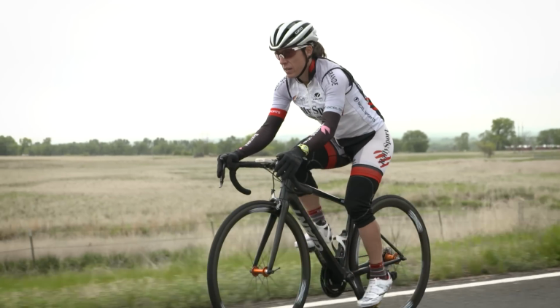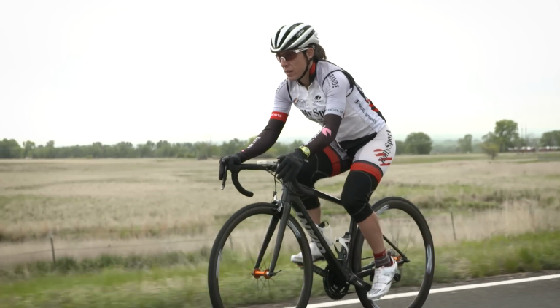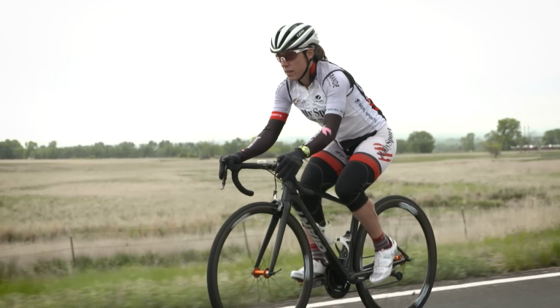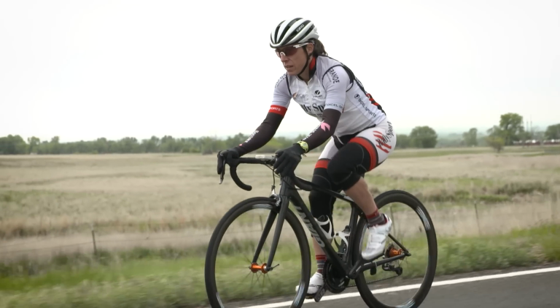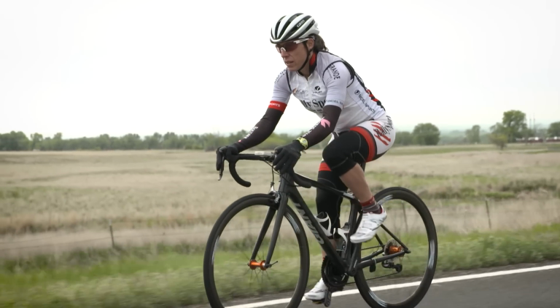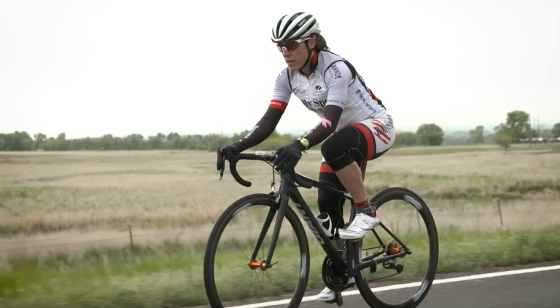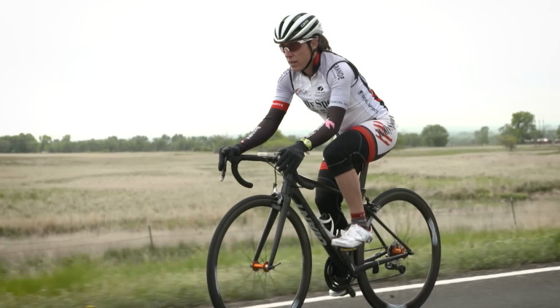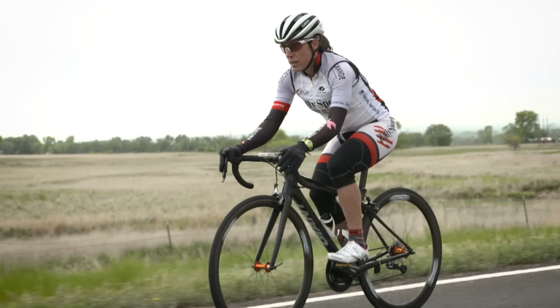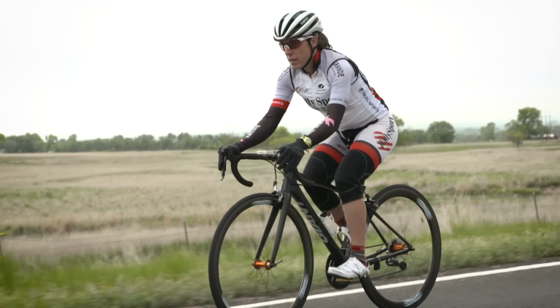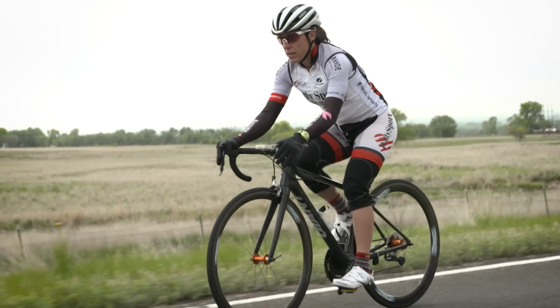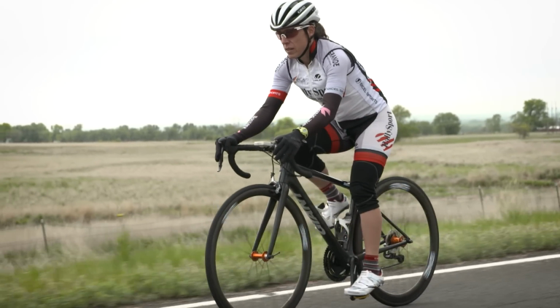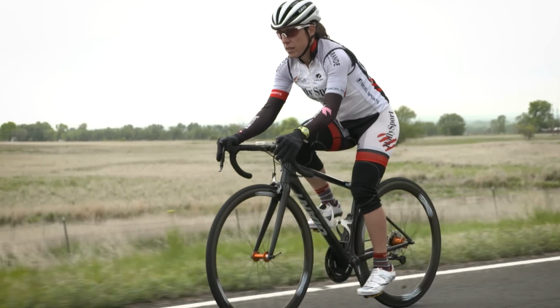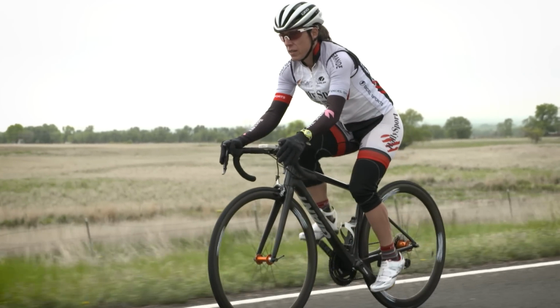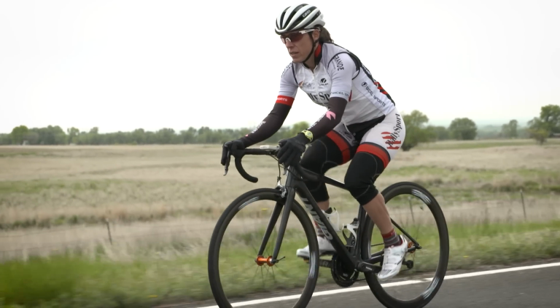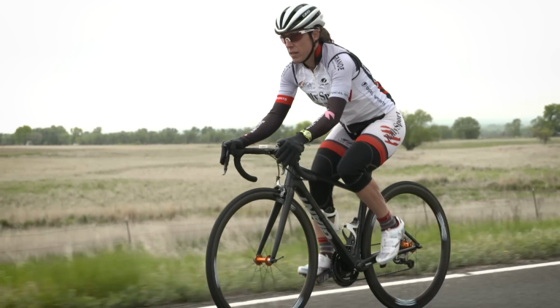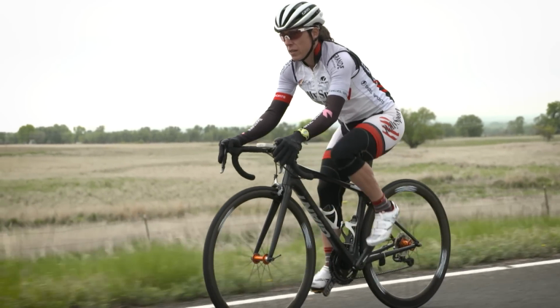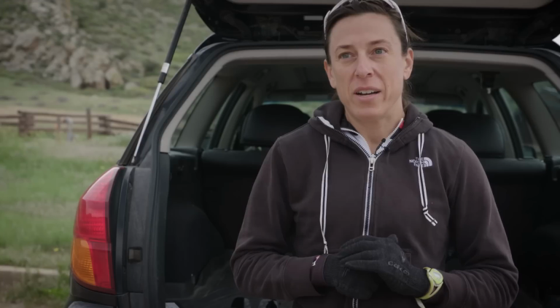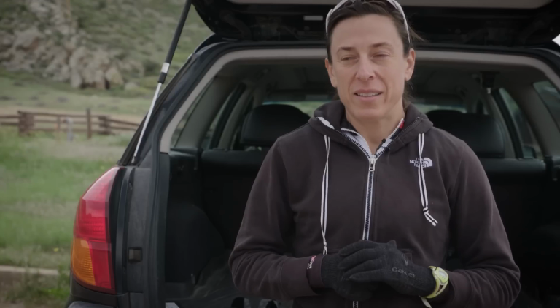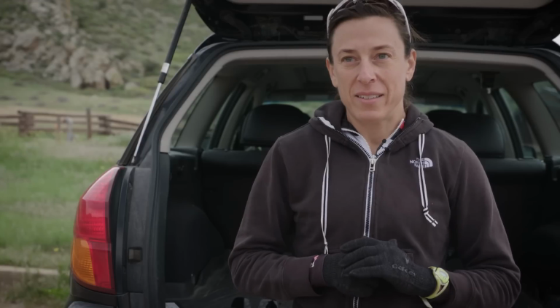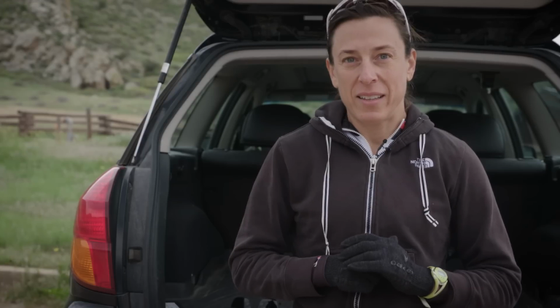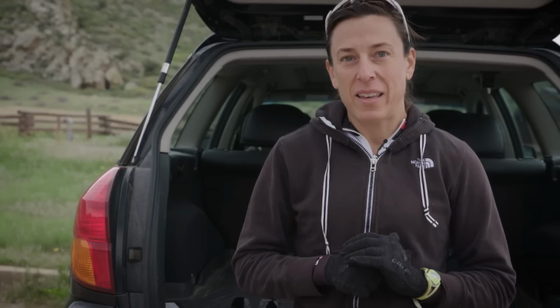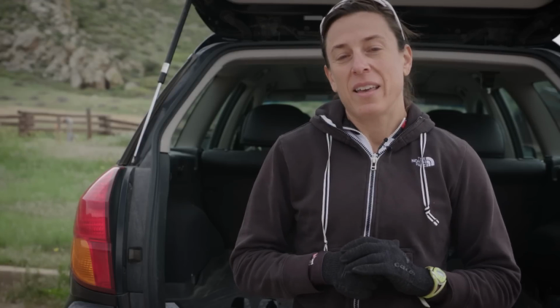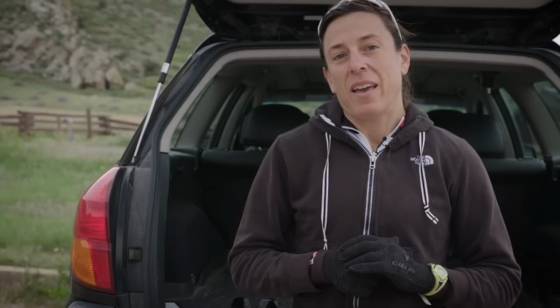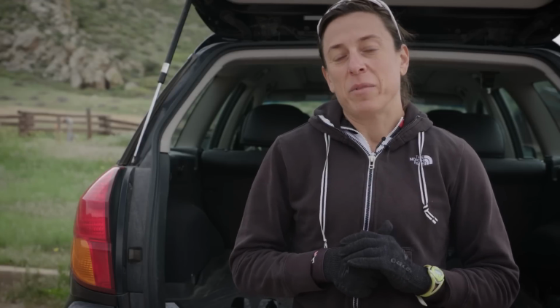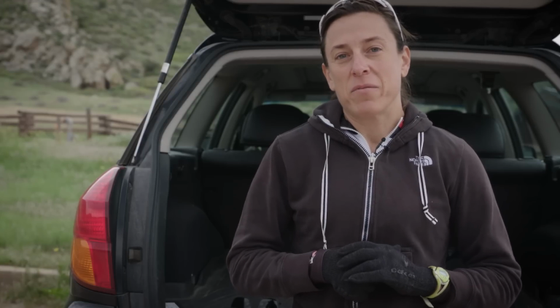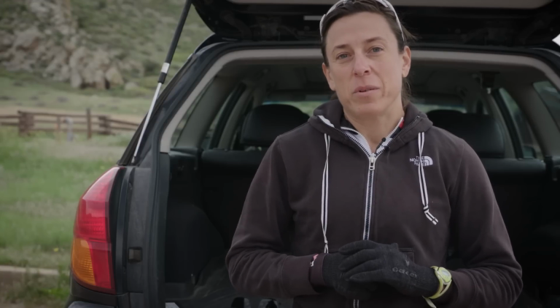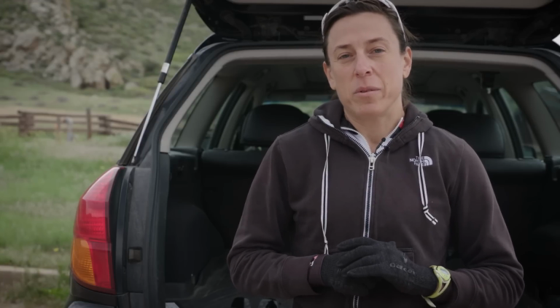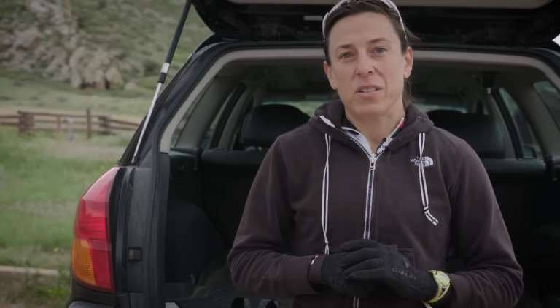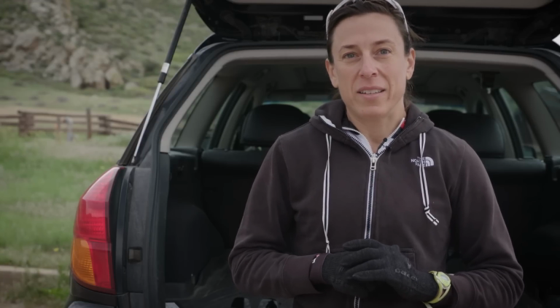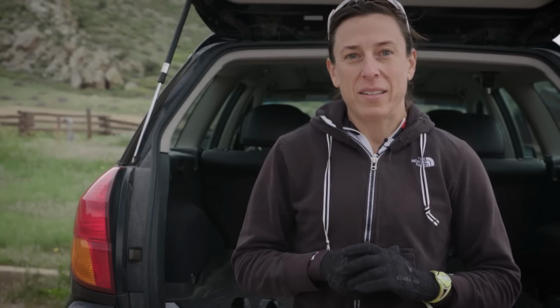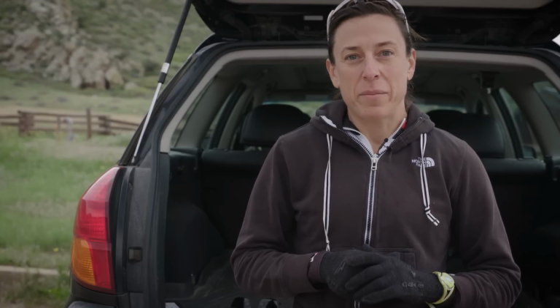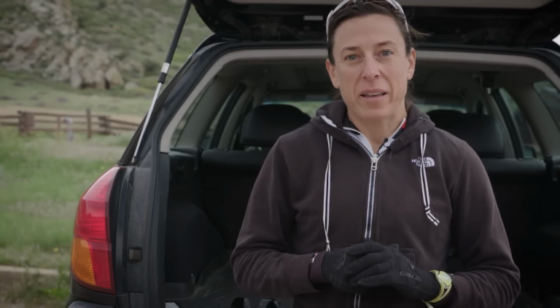Working with Retool lets me get back to what I love doing — riding and training consistently — and I'm looking forward to a really strong season on the bike.